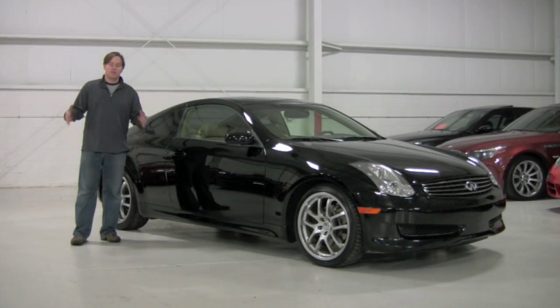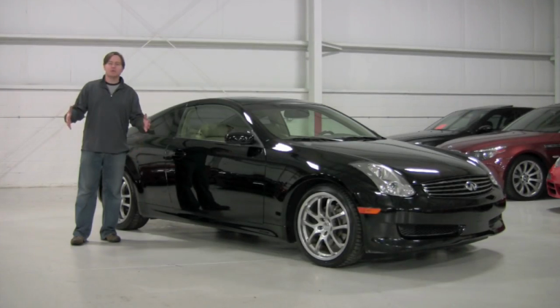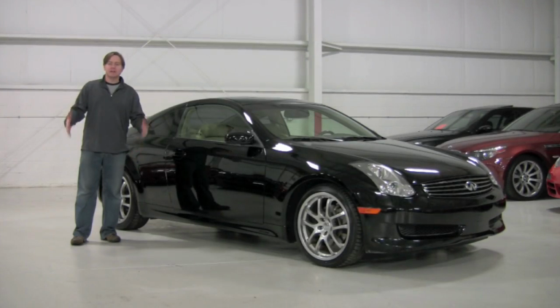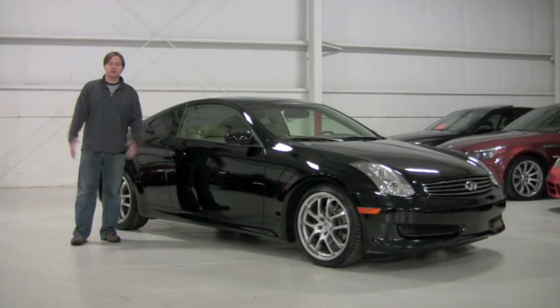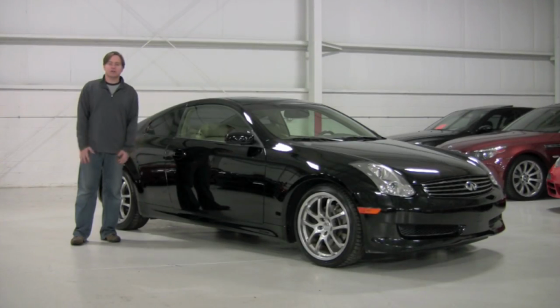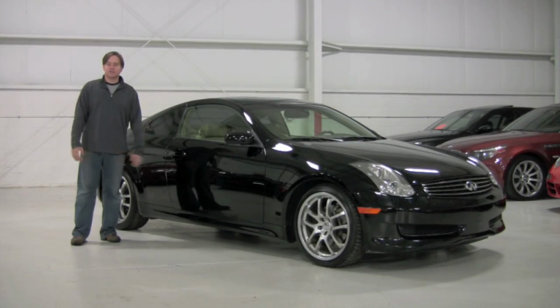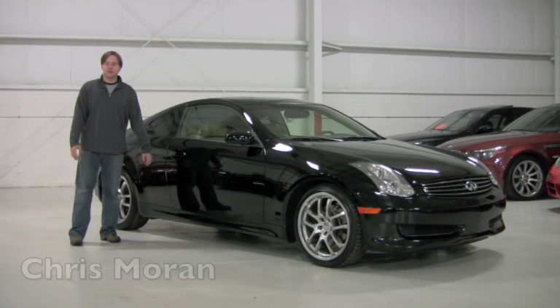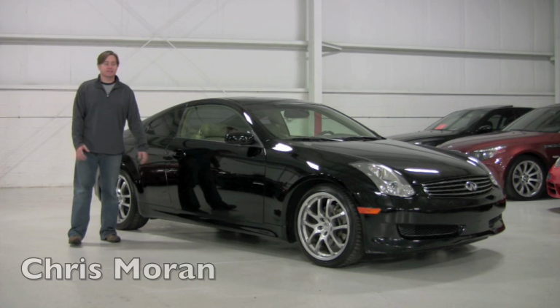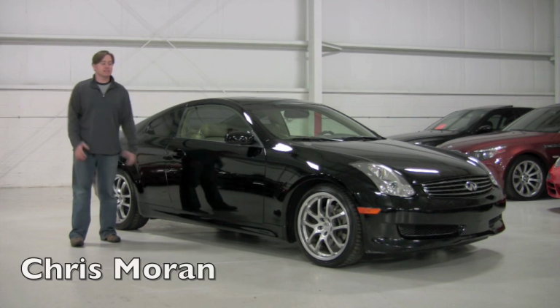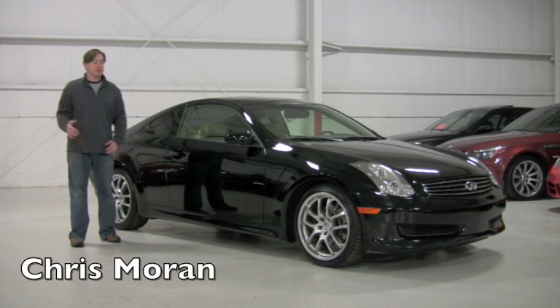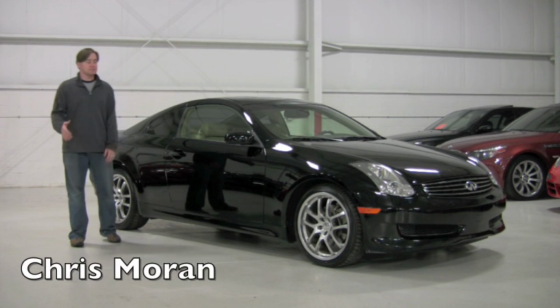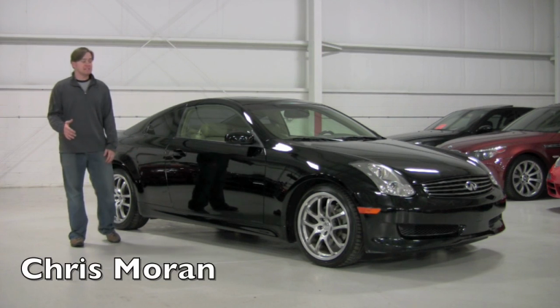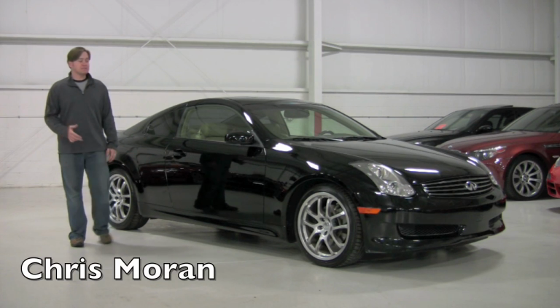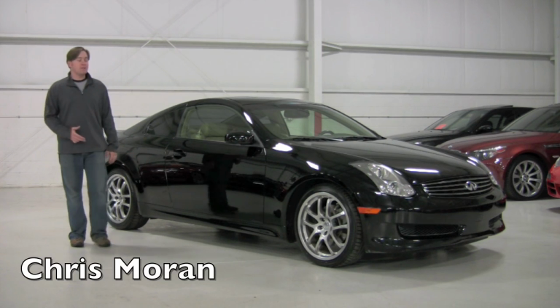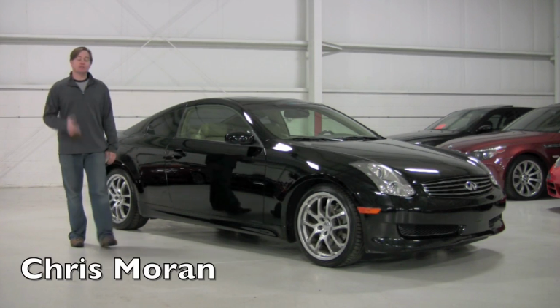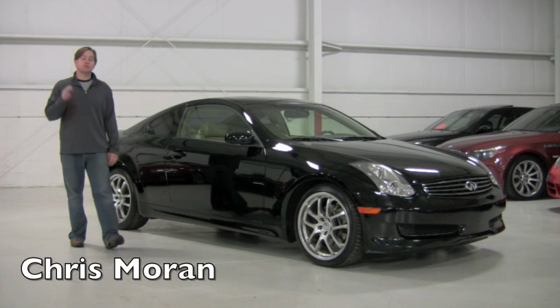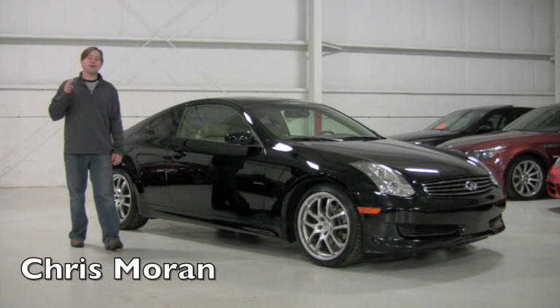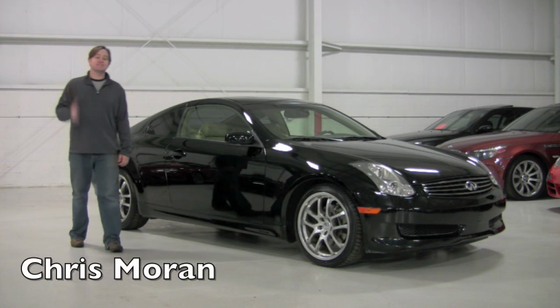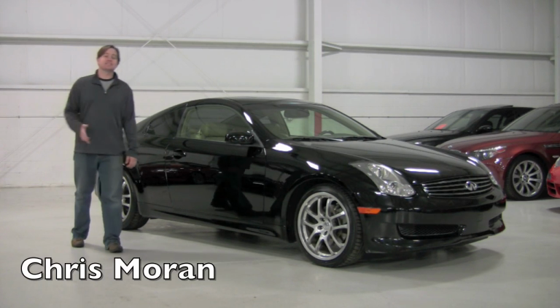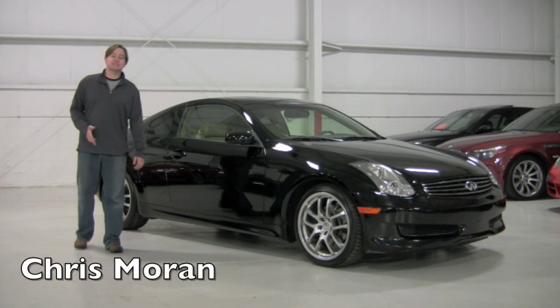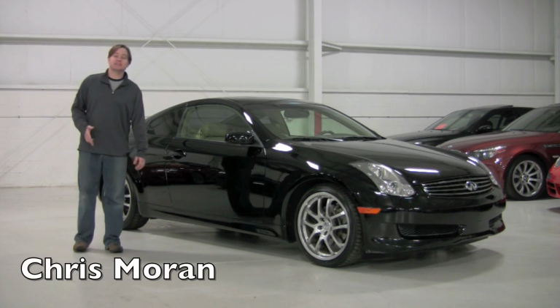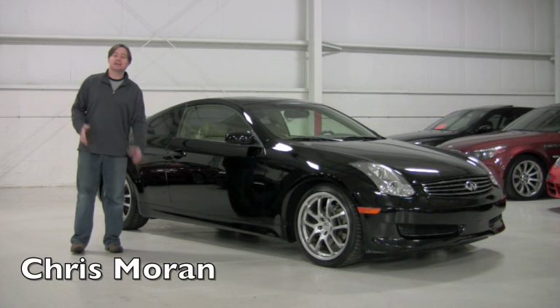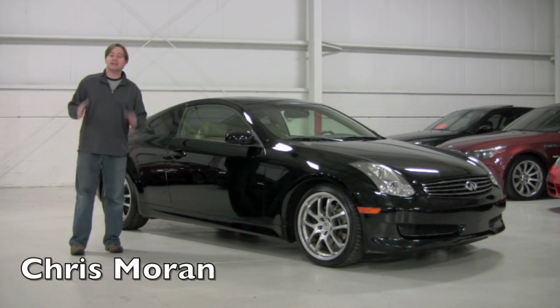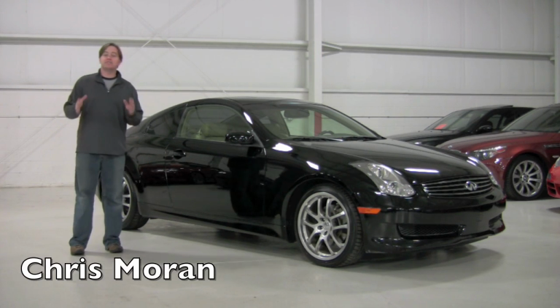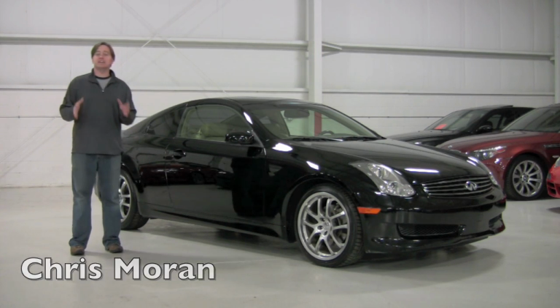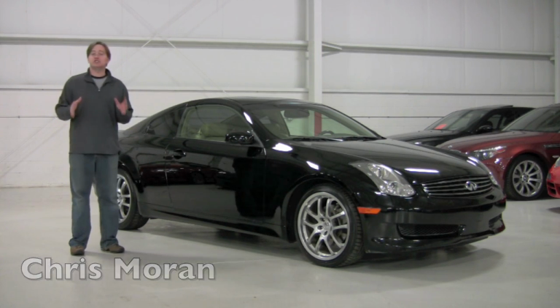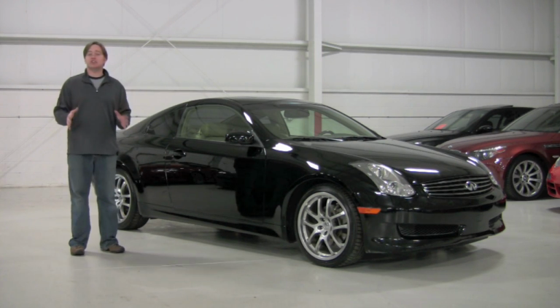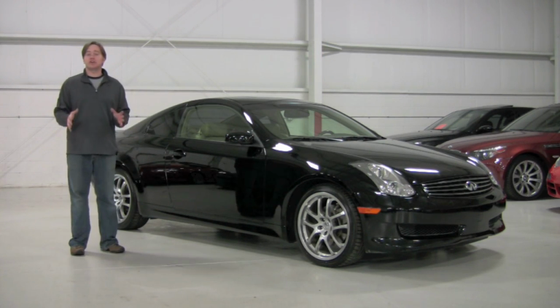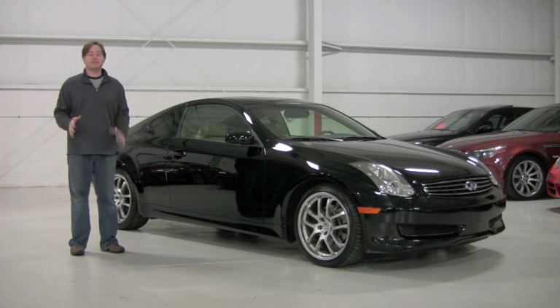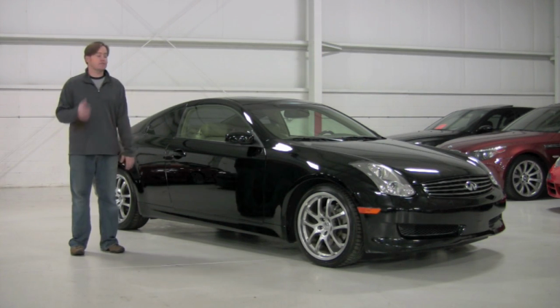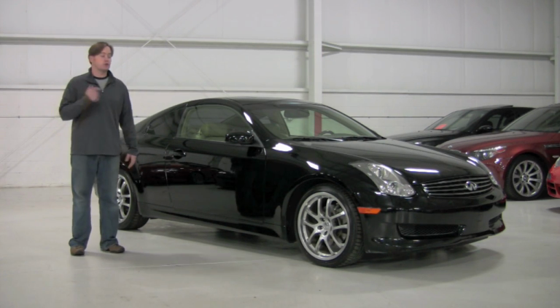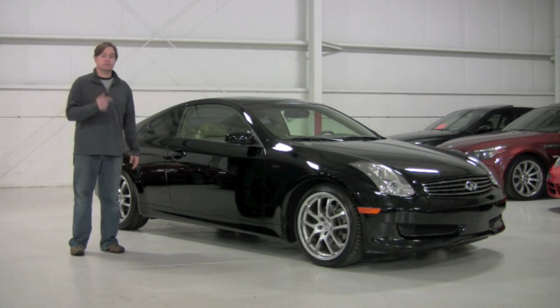Welcome back to Chicago Cars Direct. Today we're going to spend some time with a 2006 Infiniti G35 Coupe.